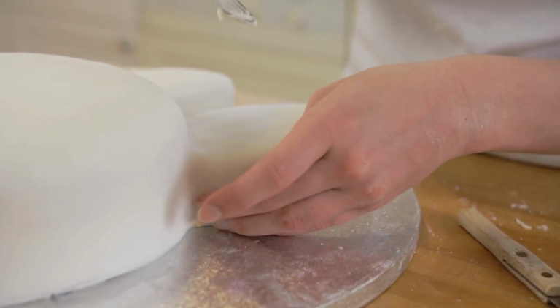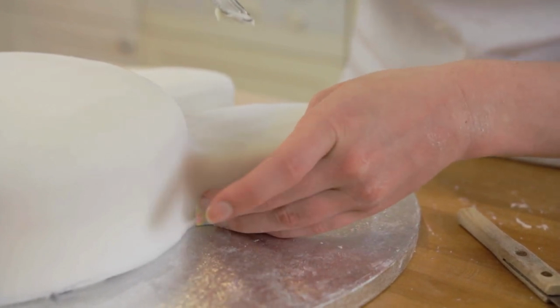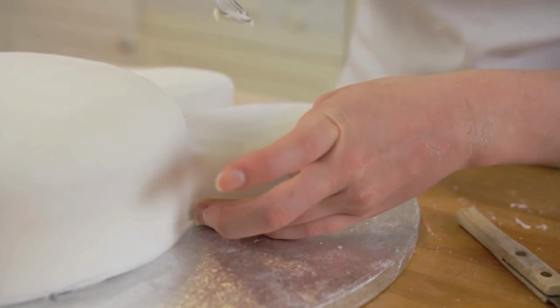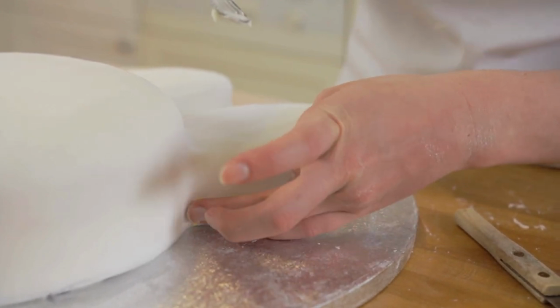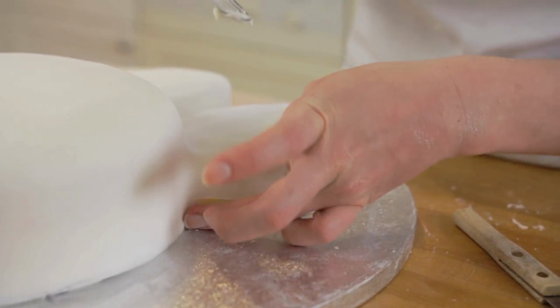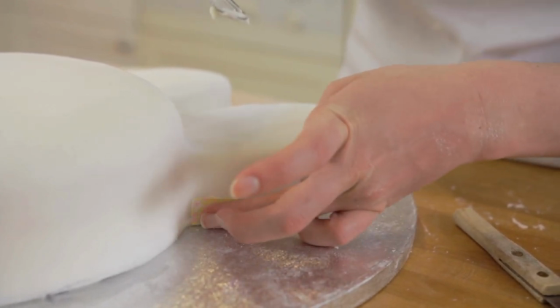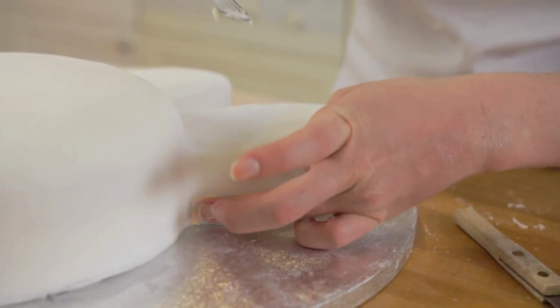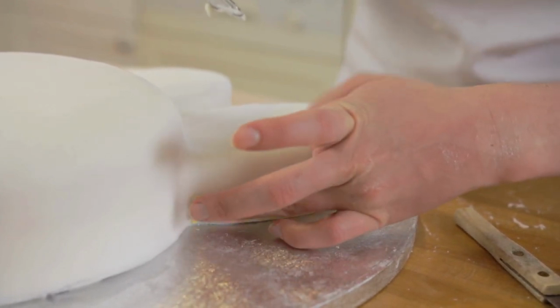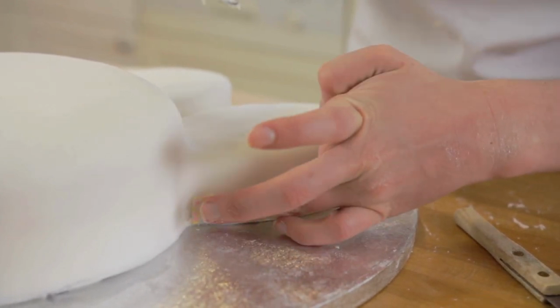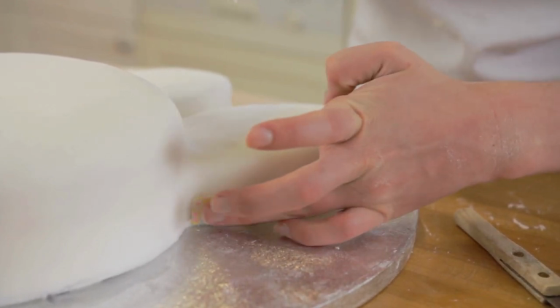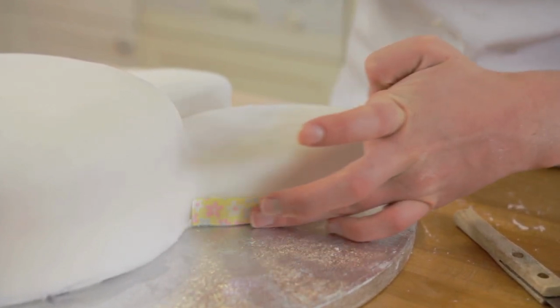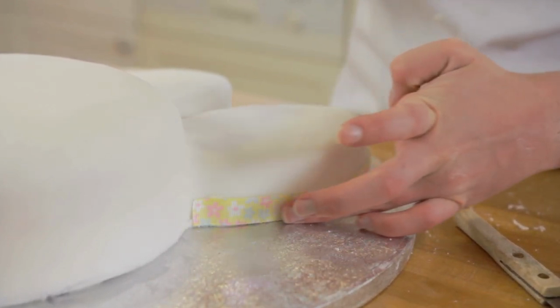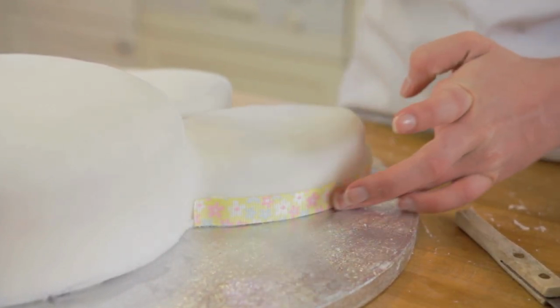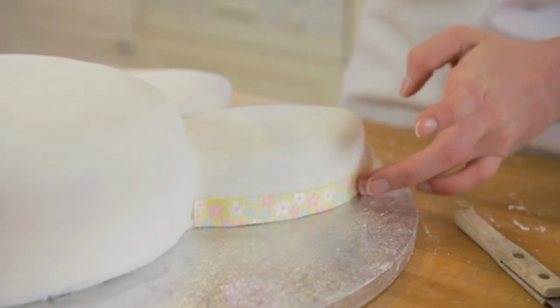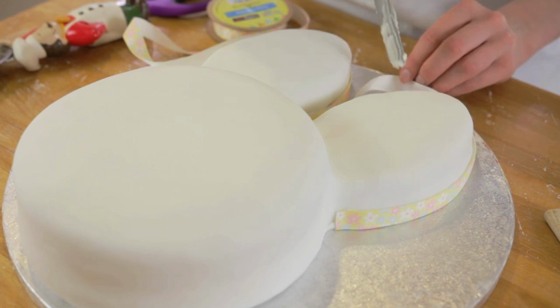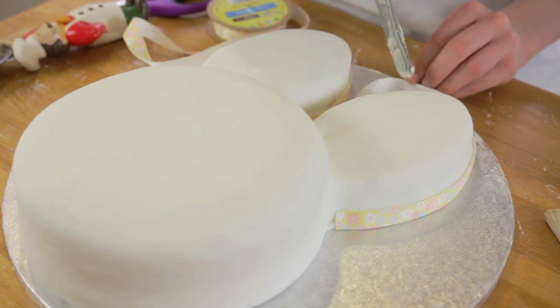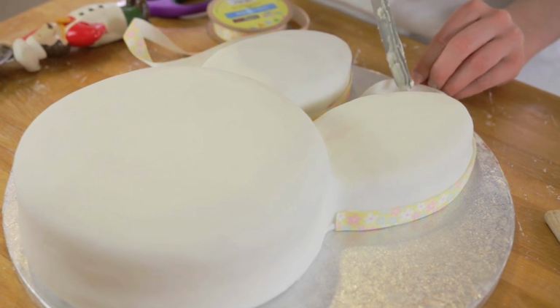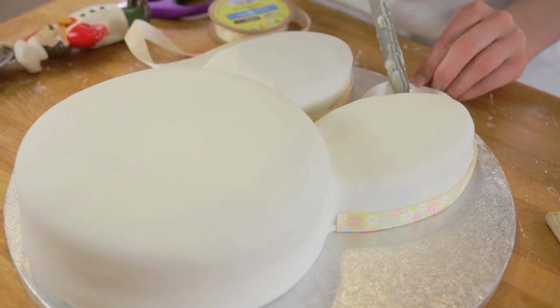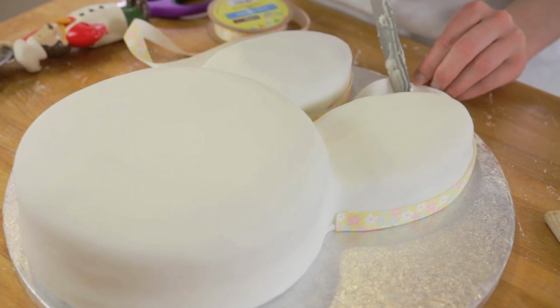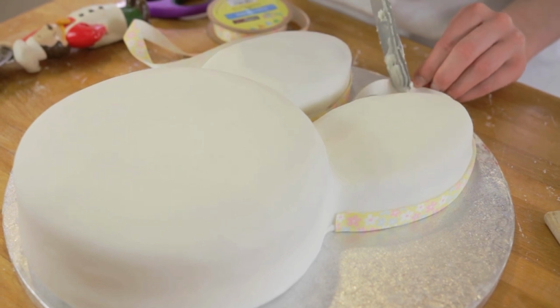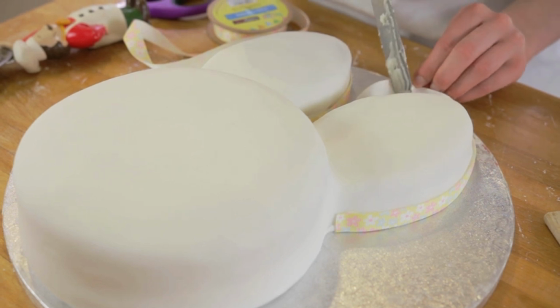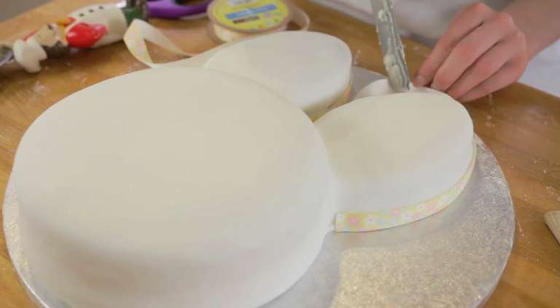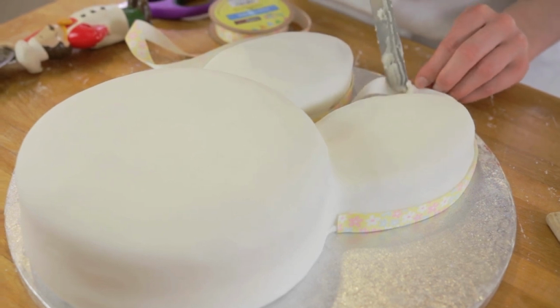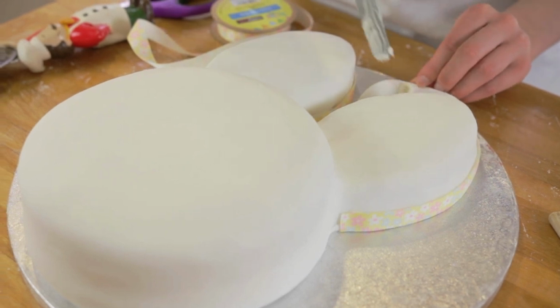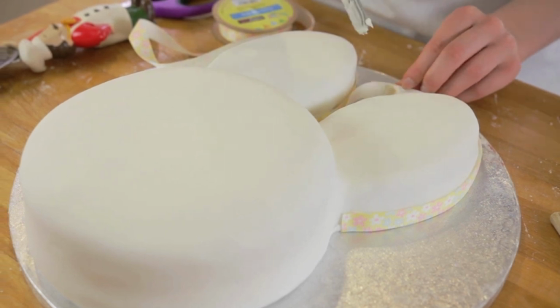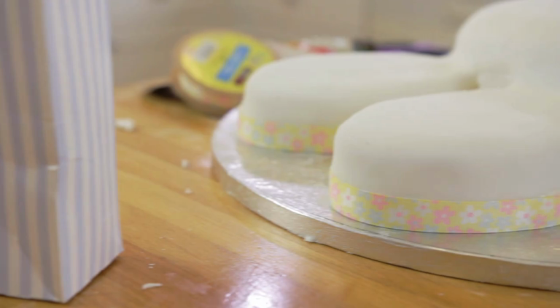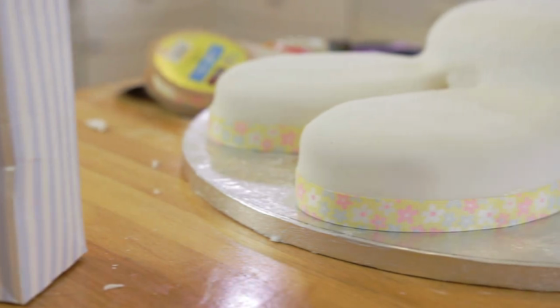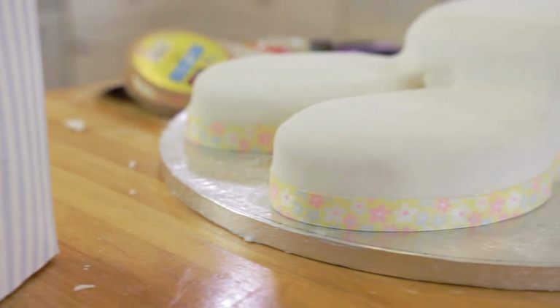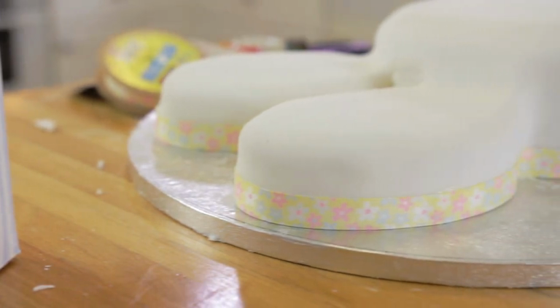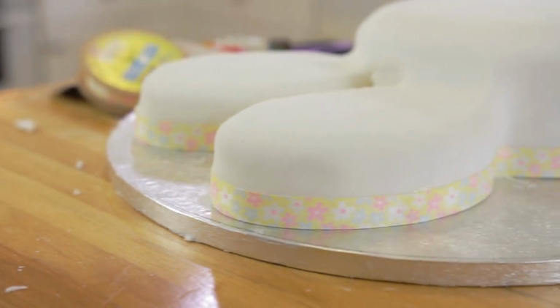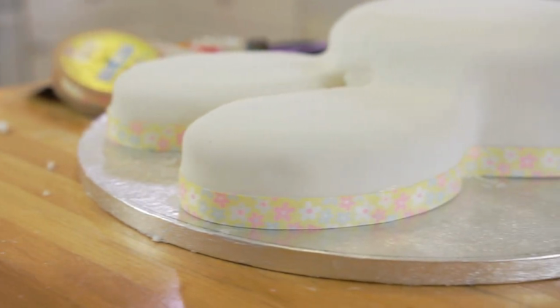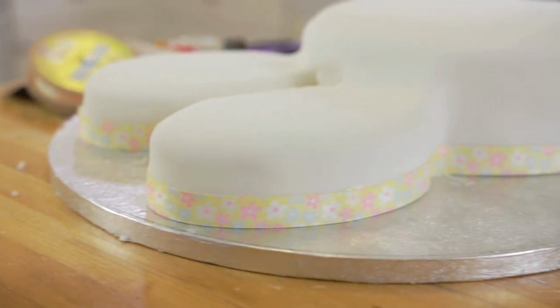To make it extra neat I'm going to add a ribbon. Use some of the remaining buttercream to glue the ribbon on.